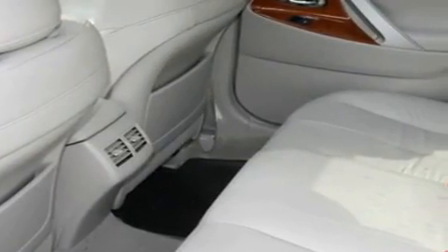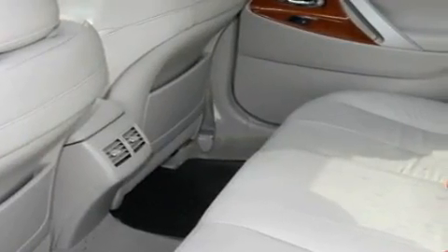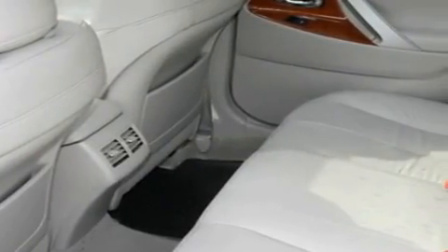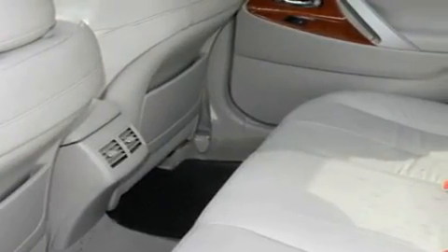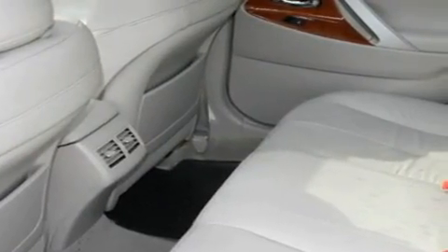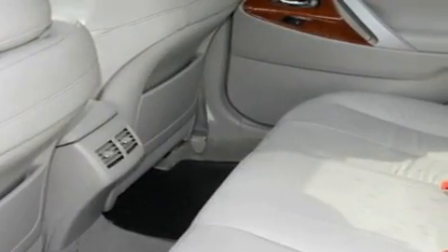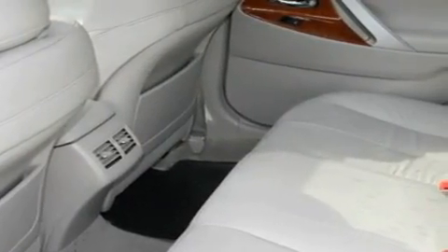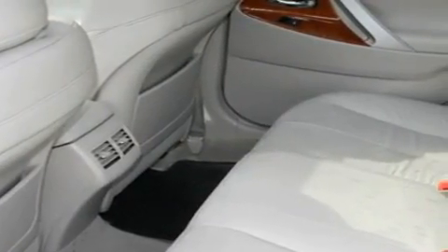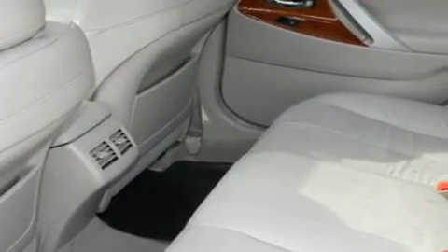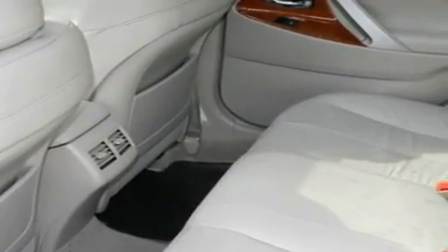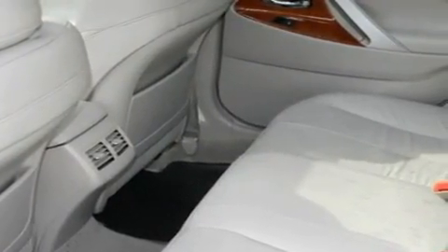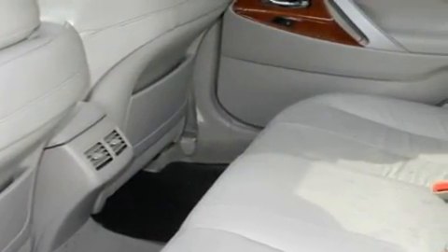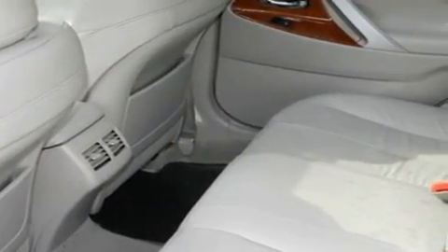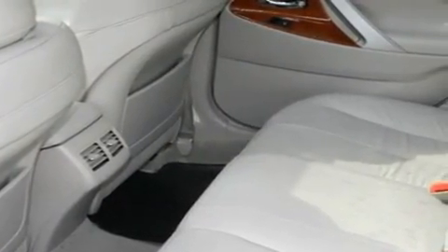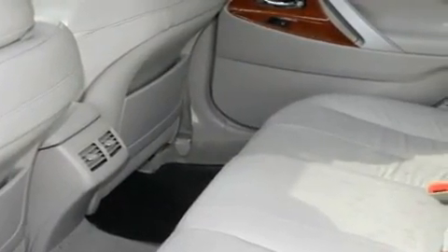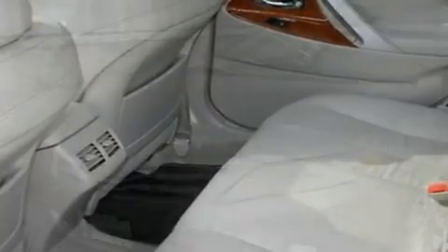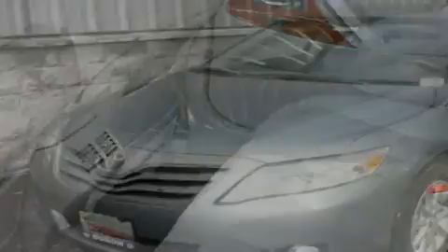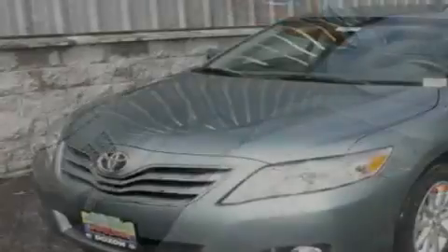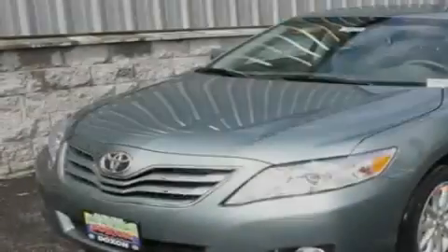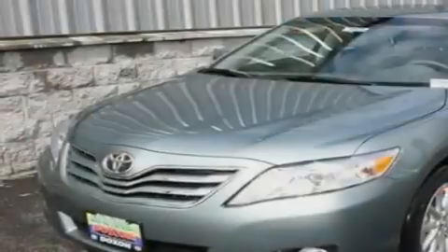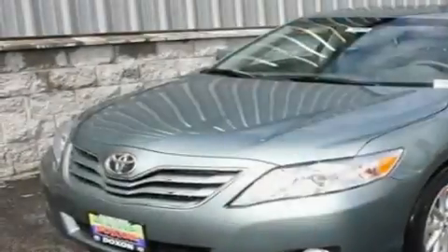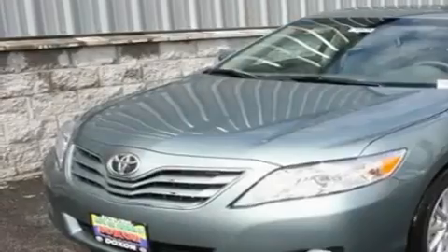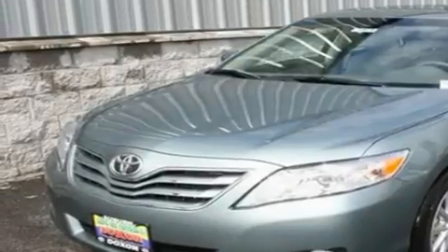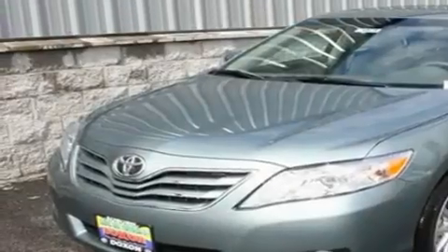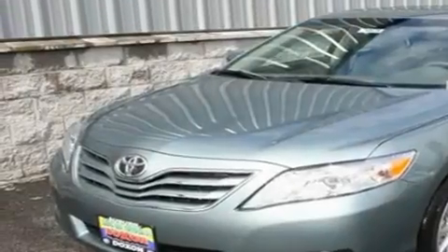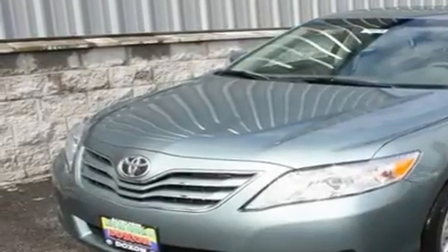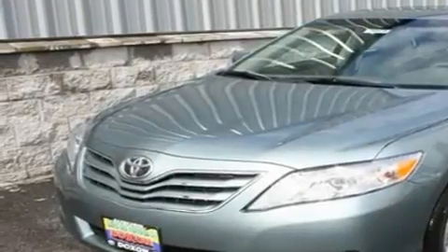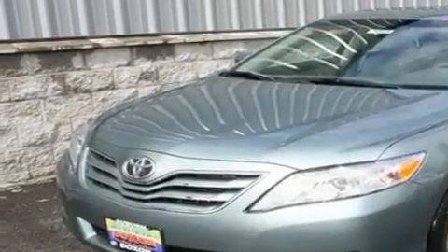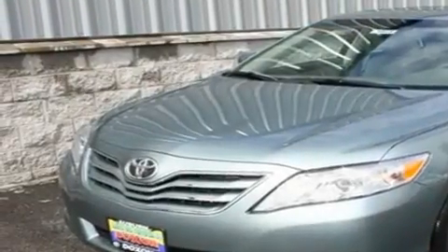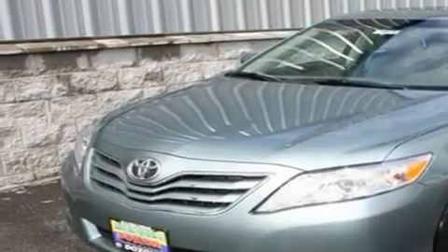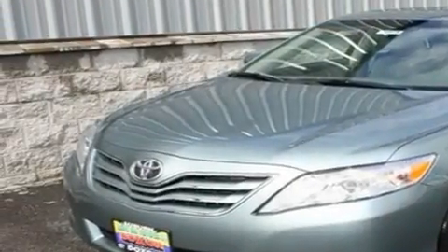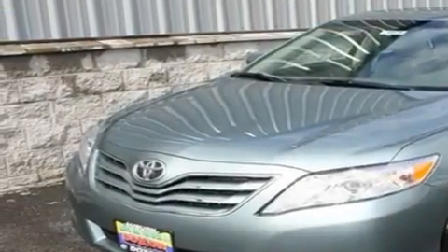Fog lamps, a traction control system, air conditioning with automatic climate control, and cruise control.